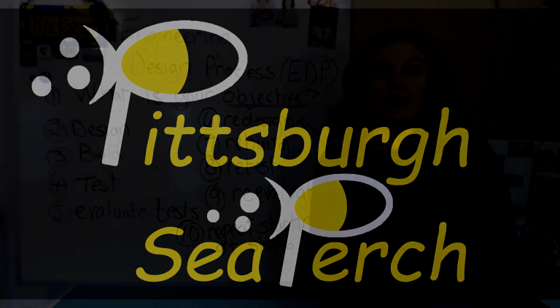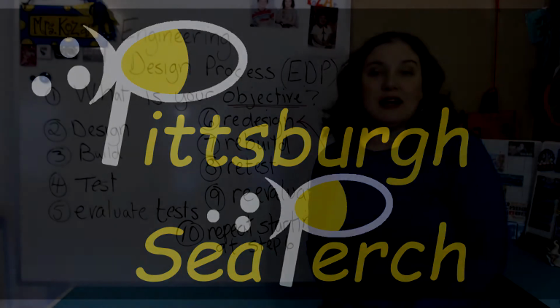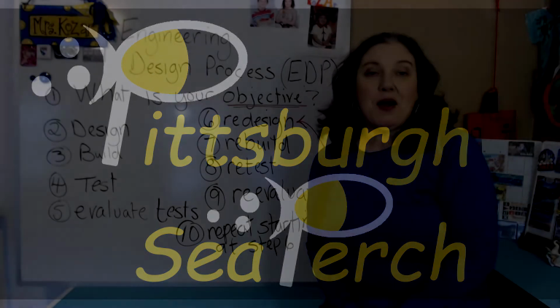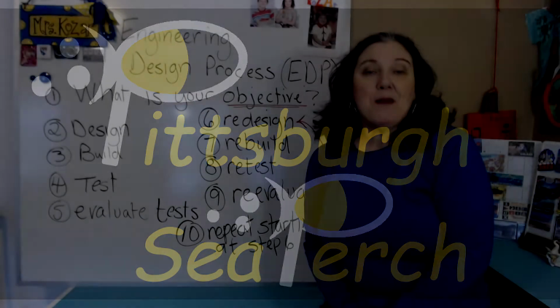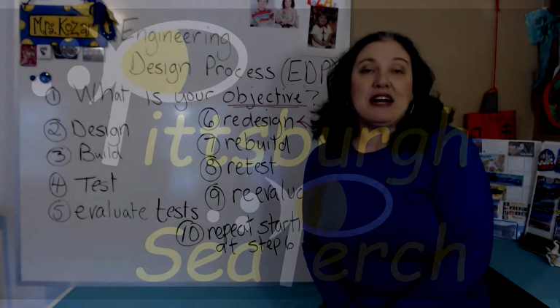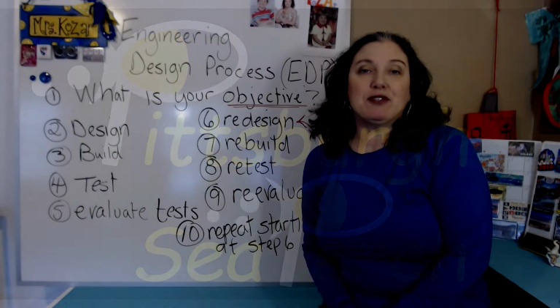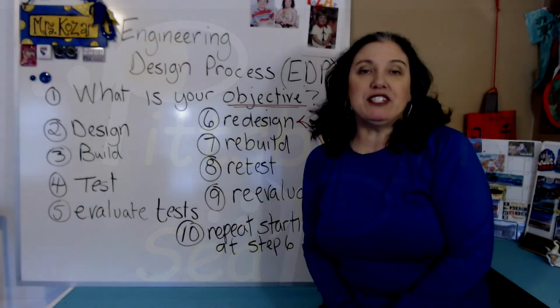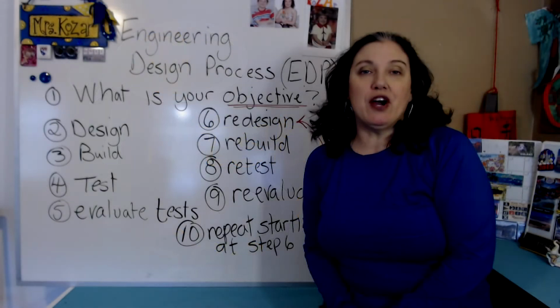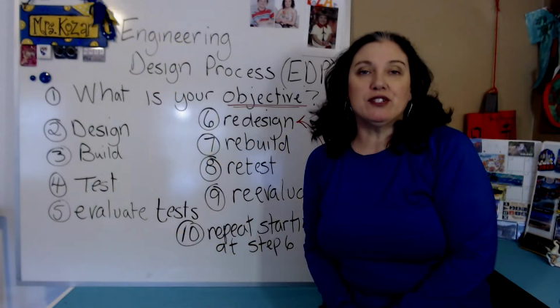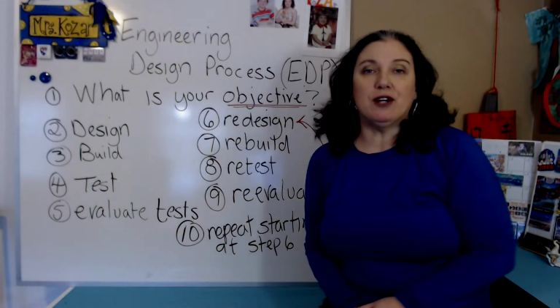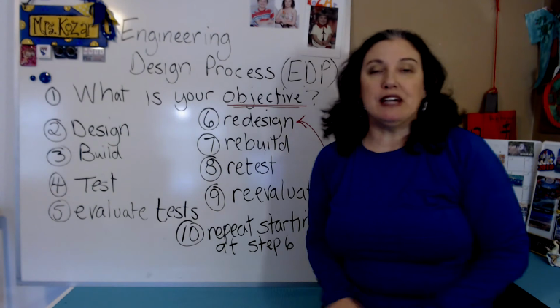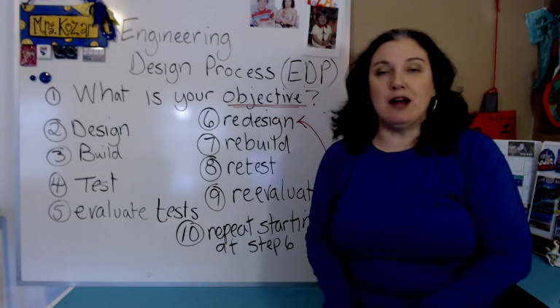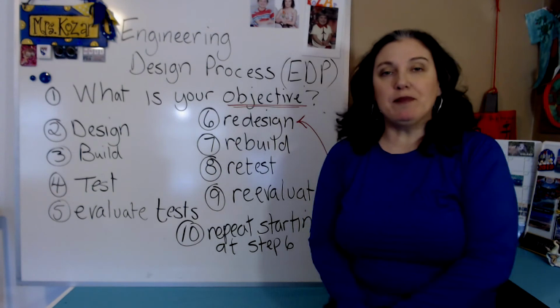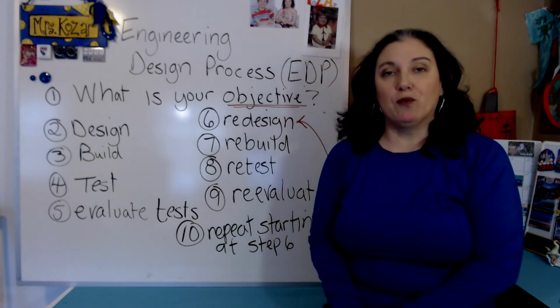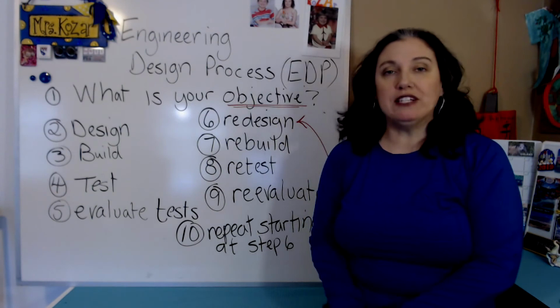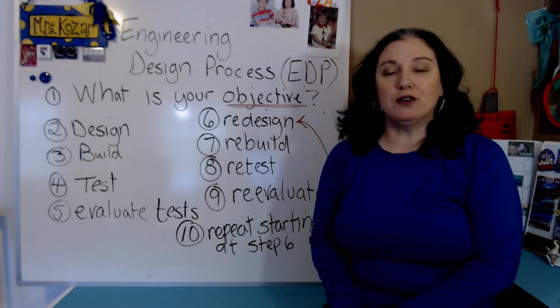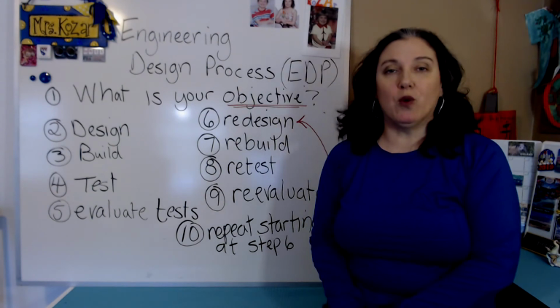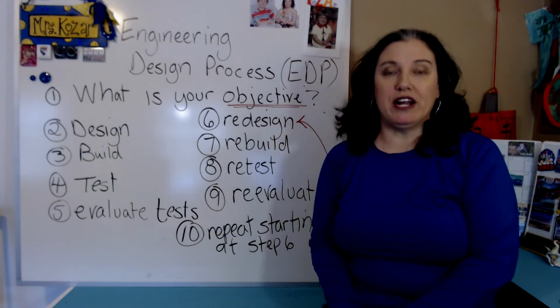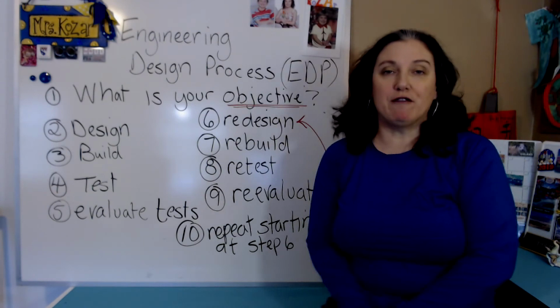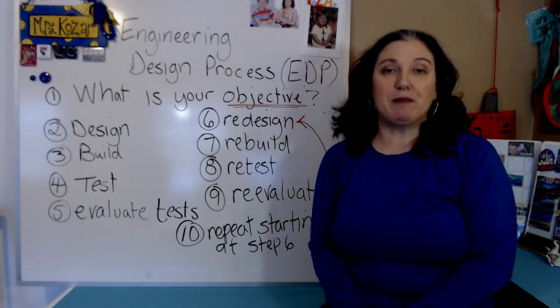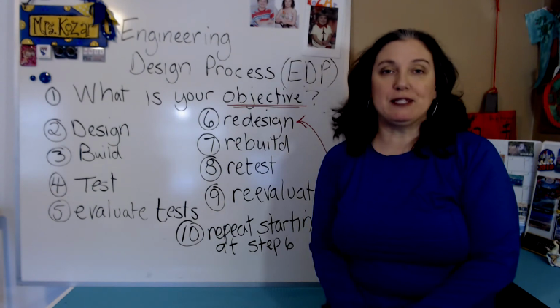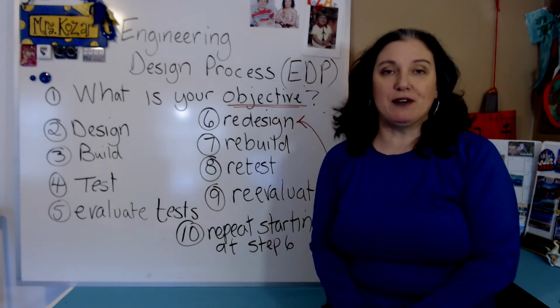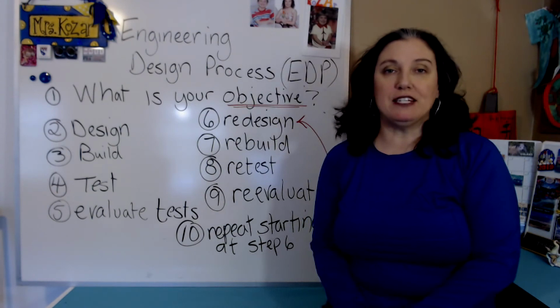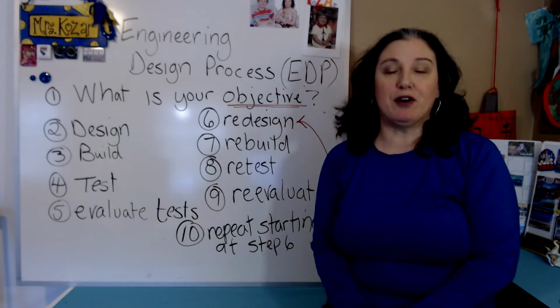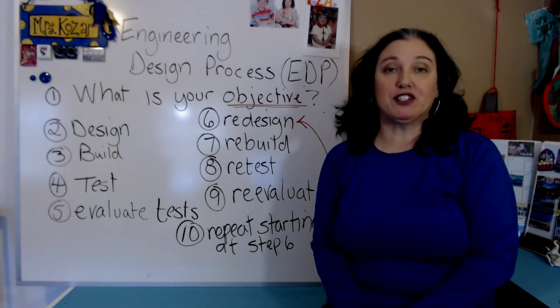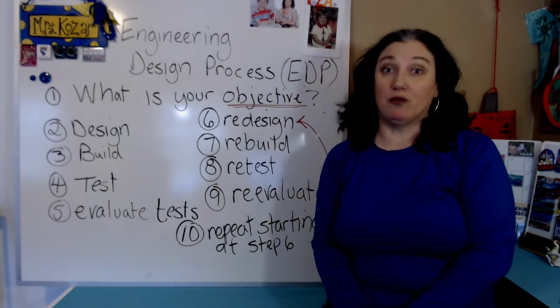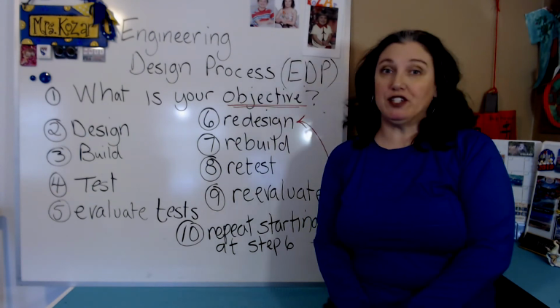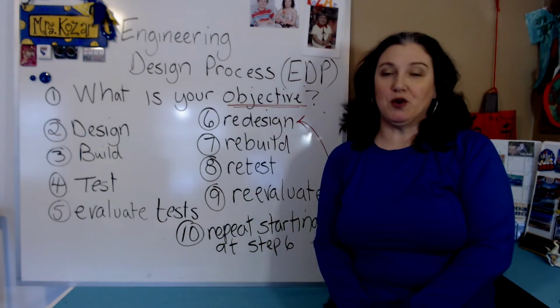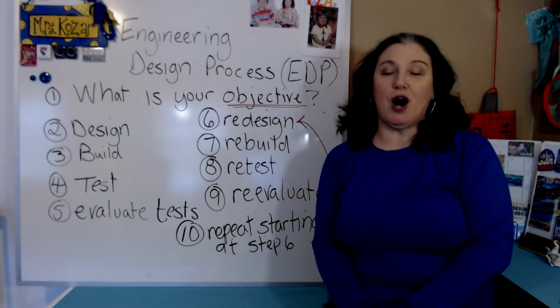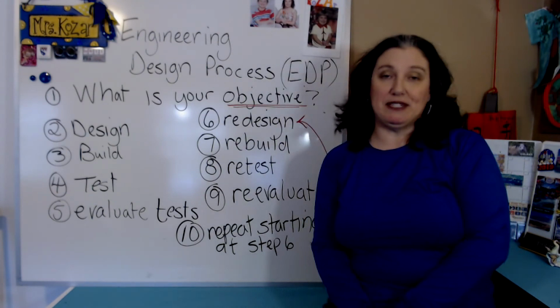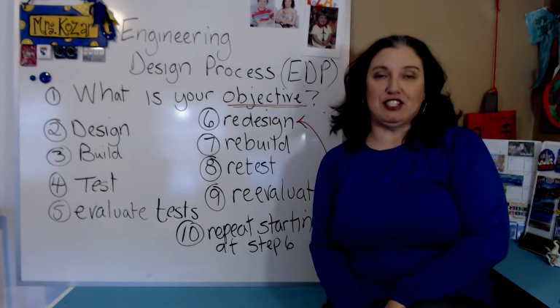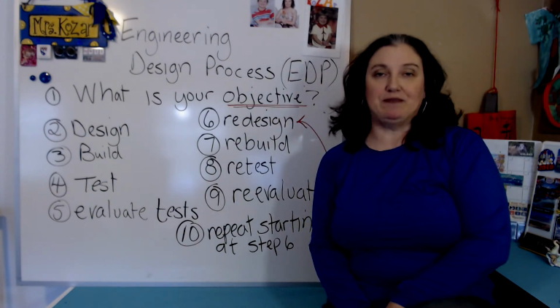Hi, my name is Christy Kosar and I'm the Regional Coordinator for the Pittsburgh Sea Perch Regional Competition.